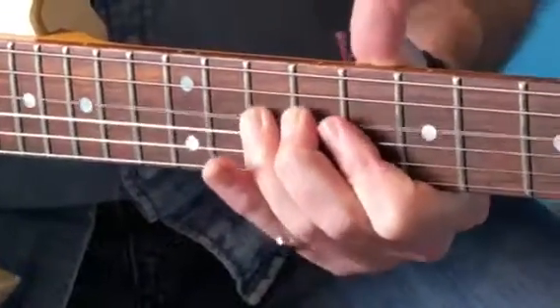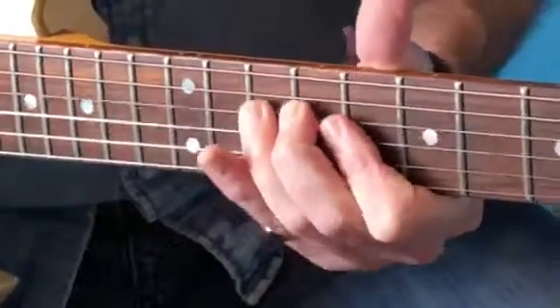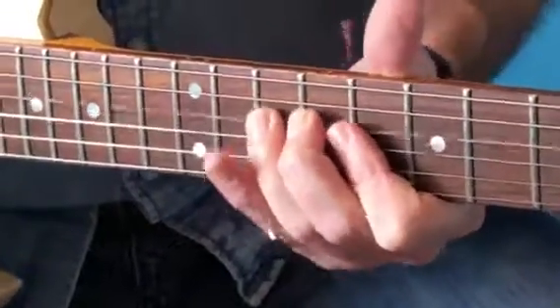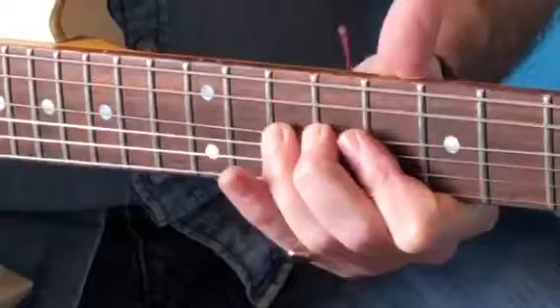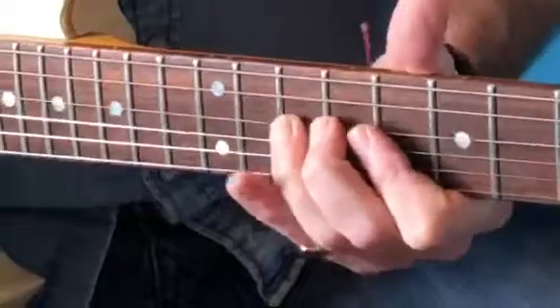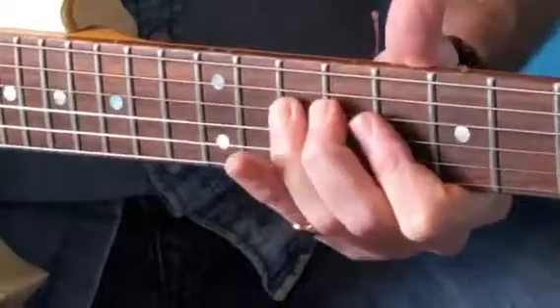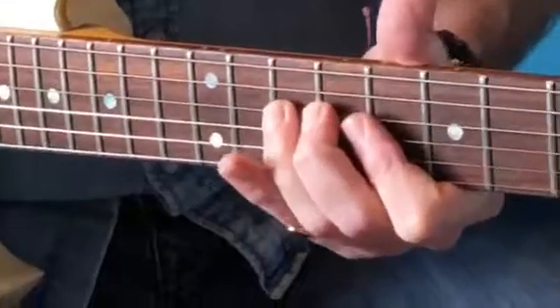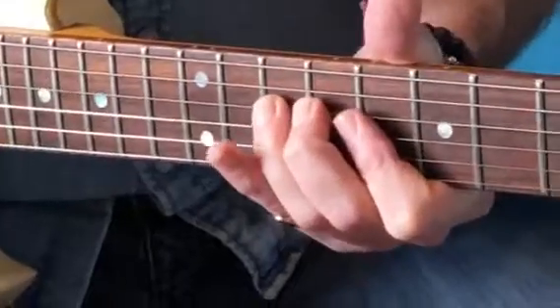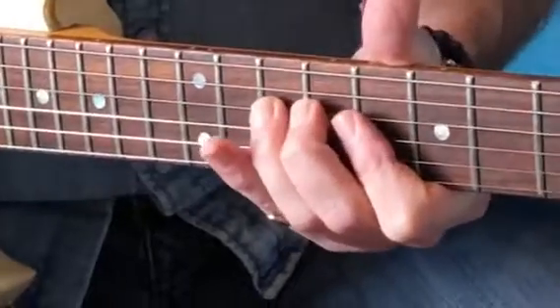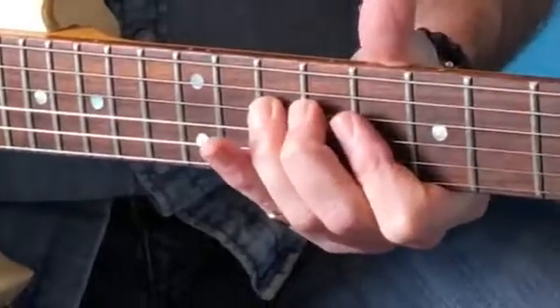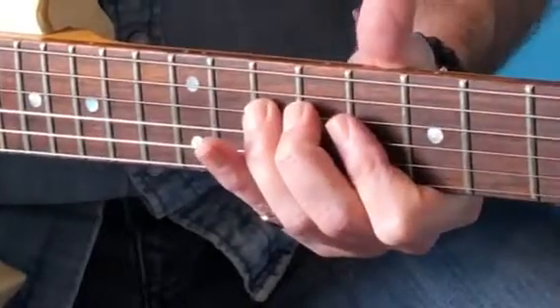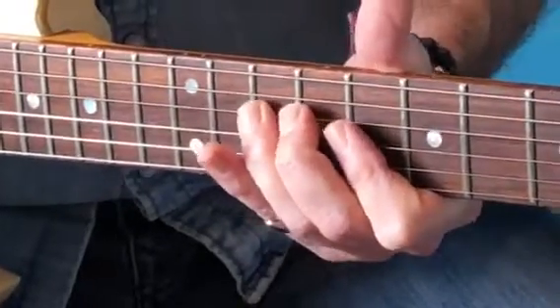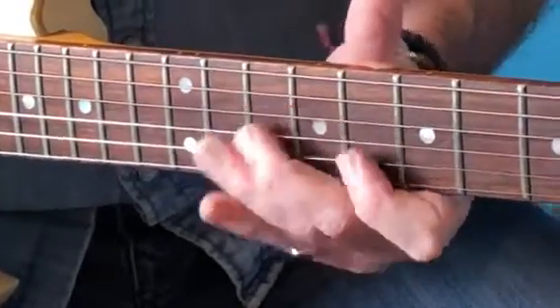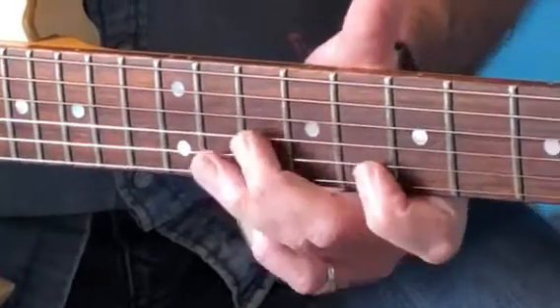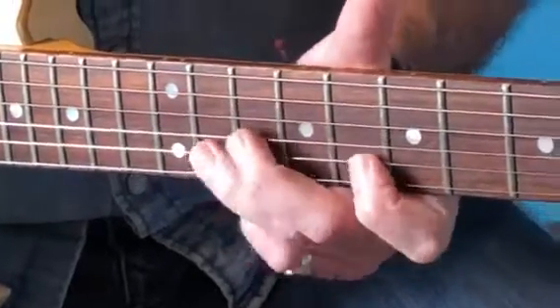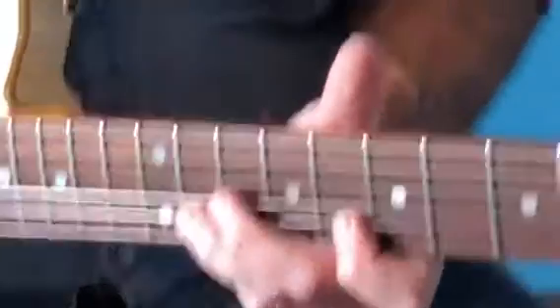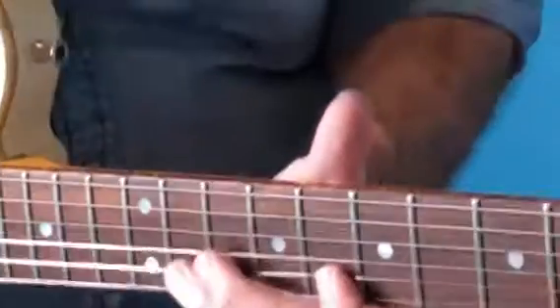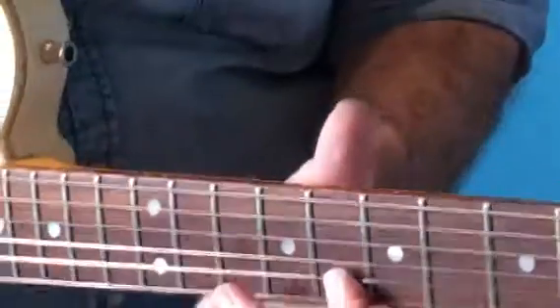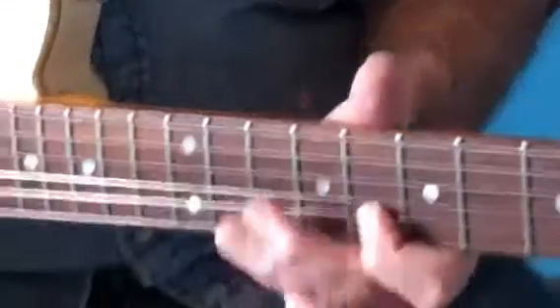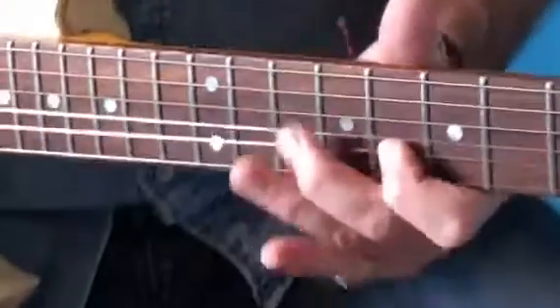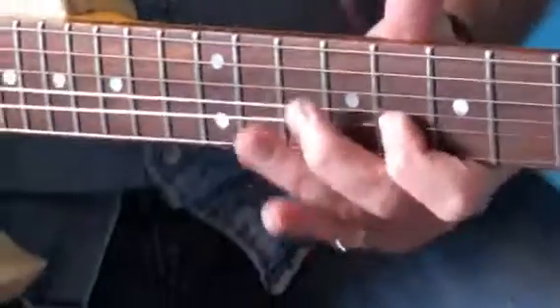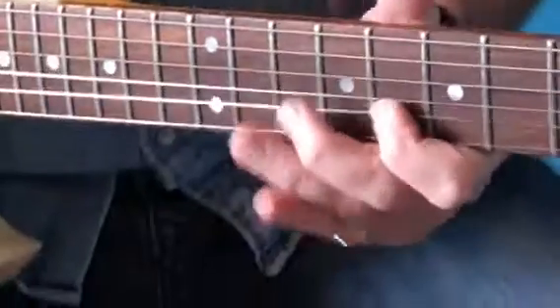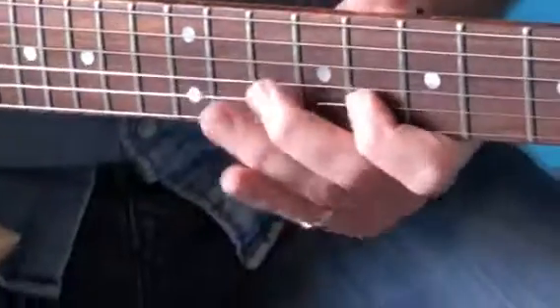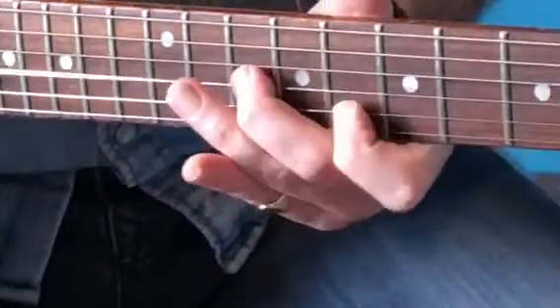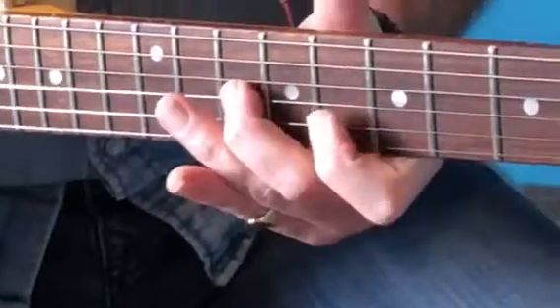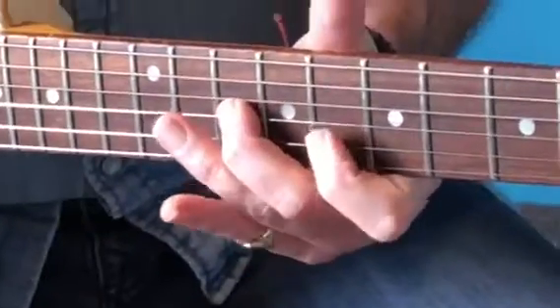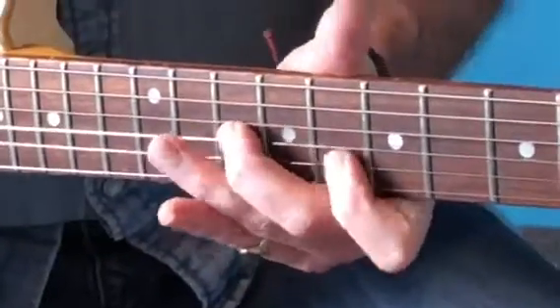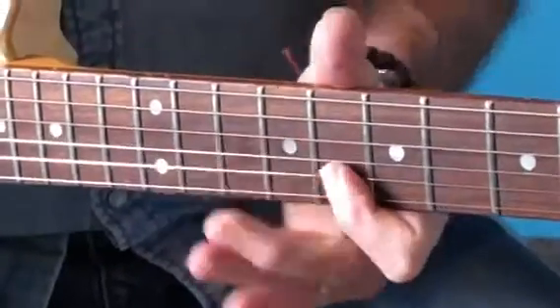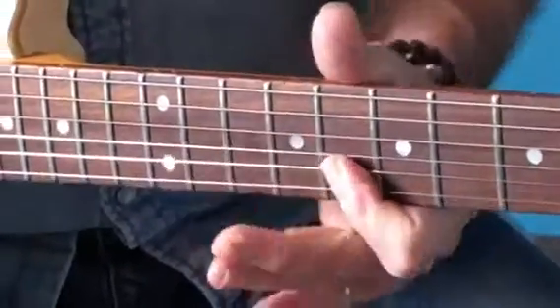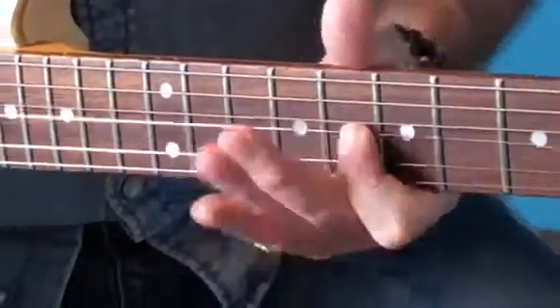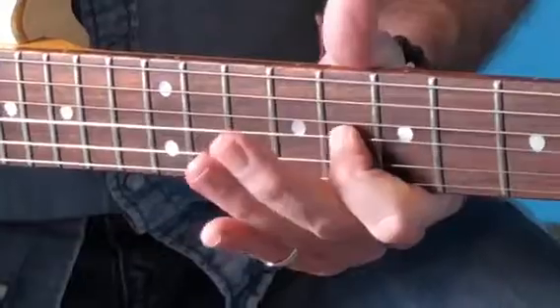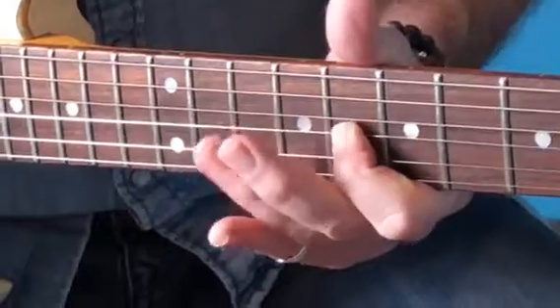And then lick number 2 was: 11, A, 10, A, A.